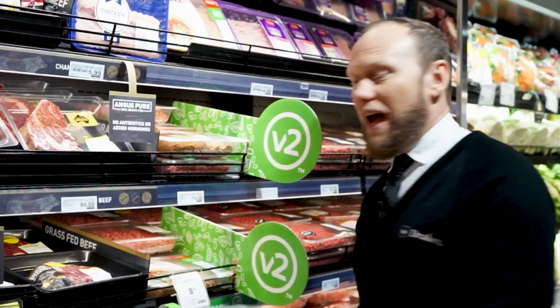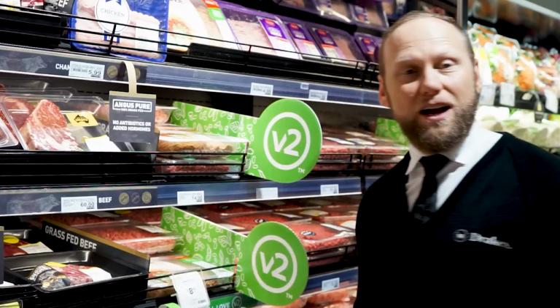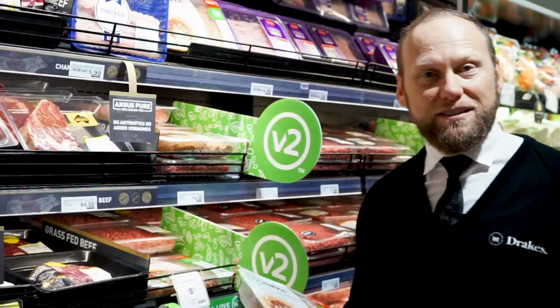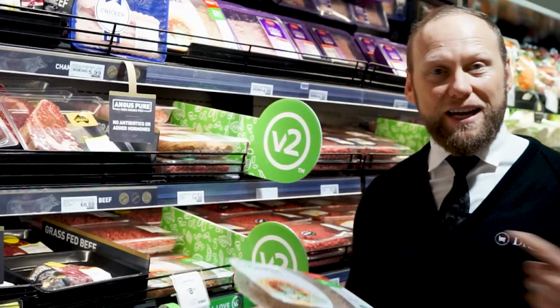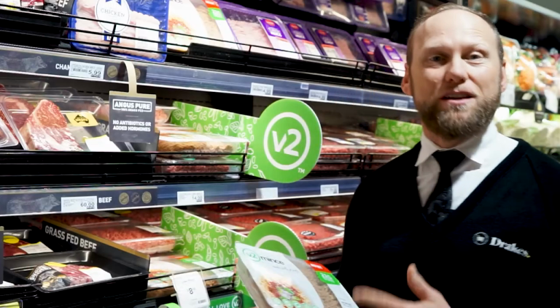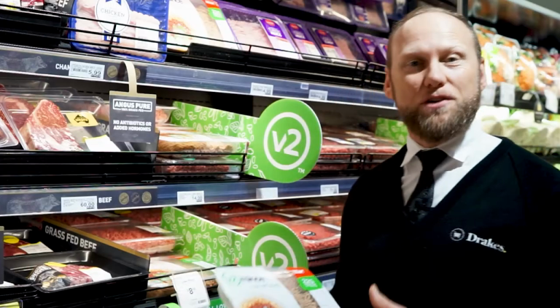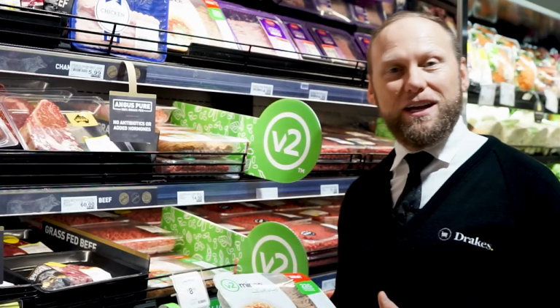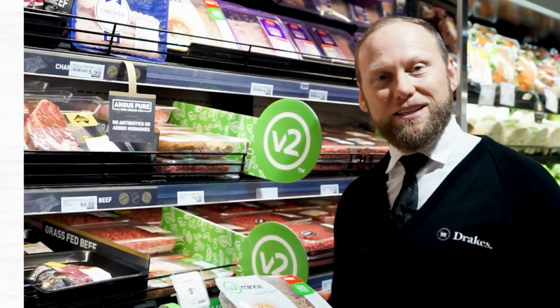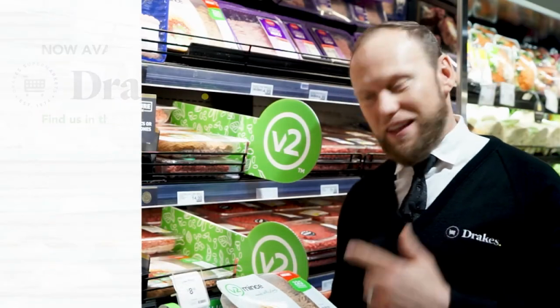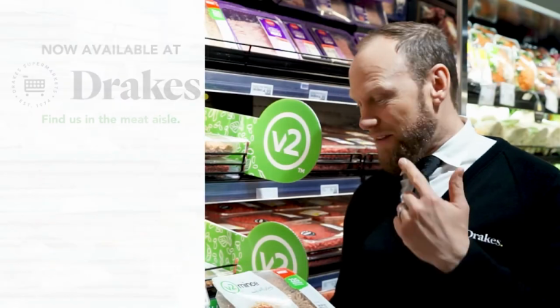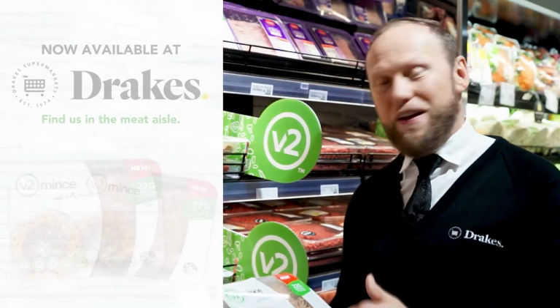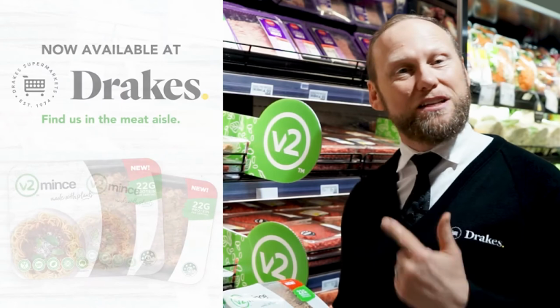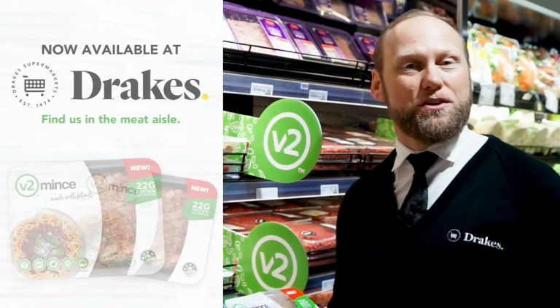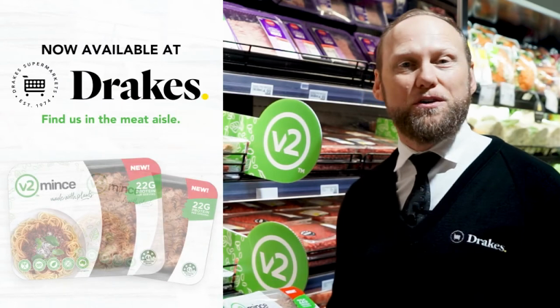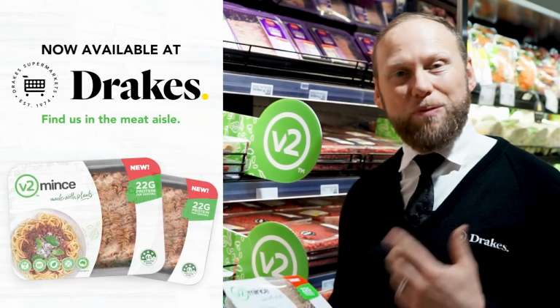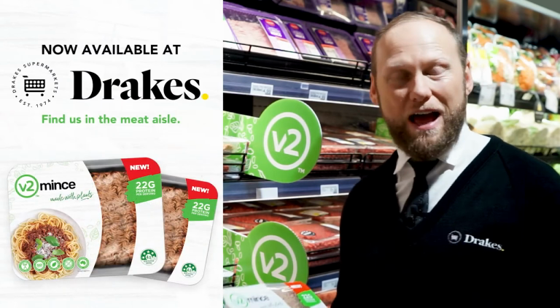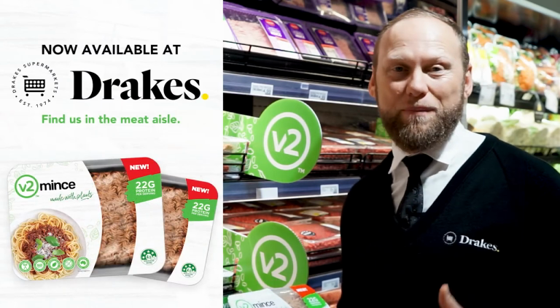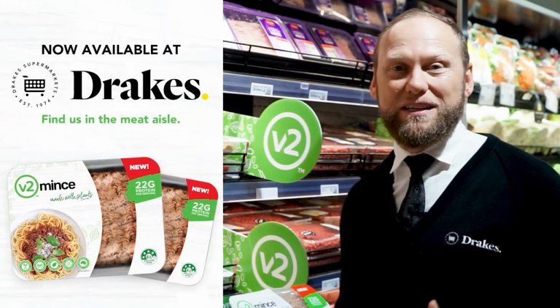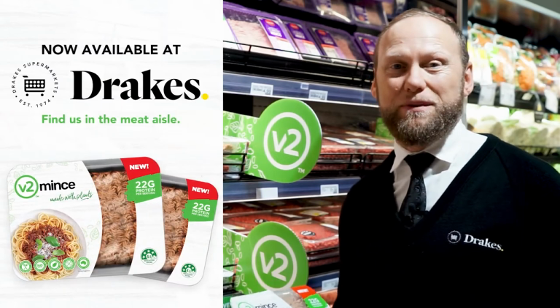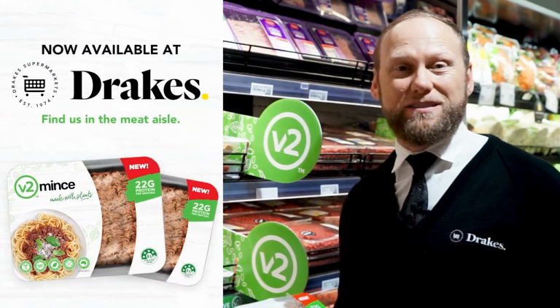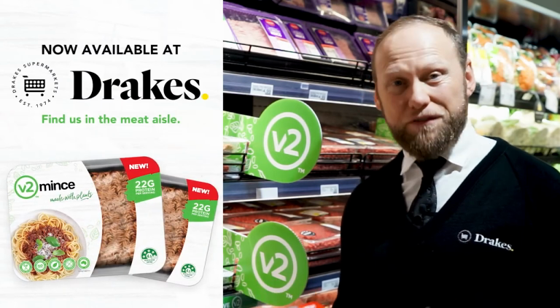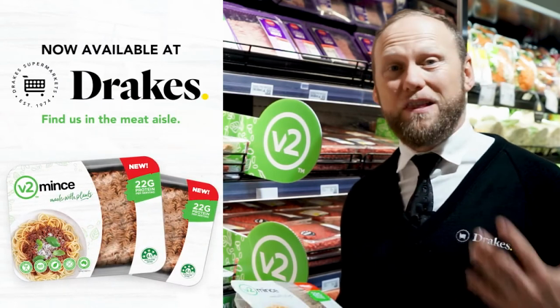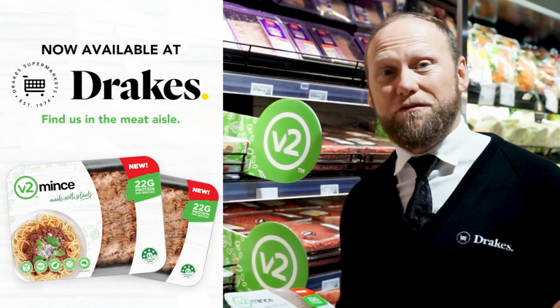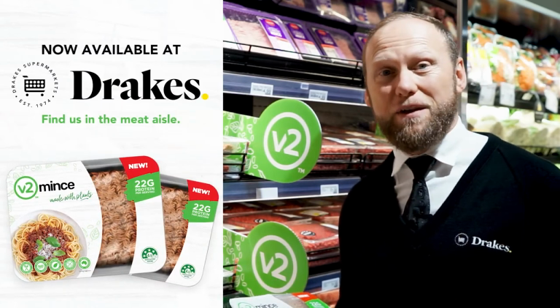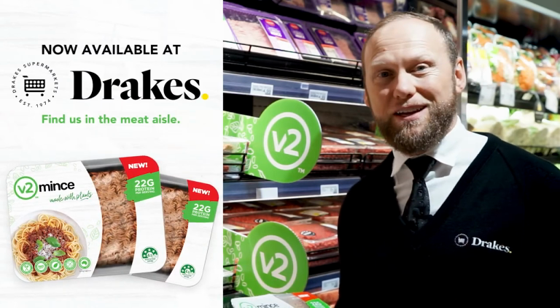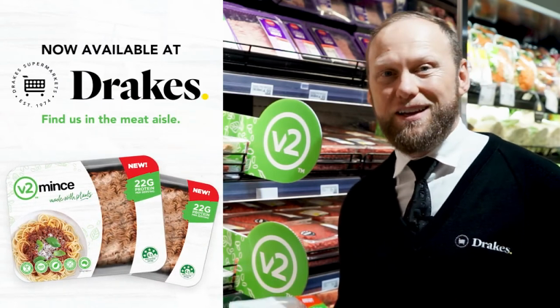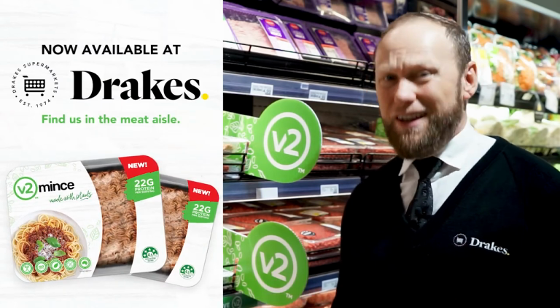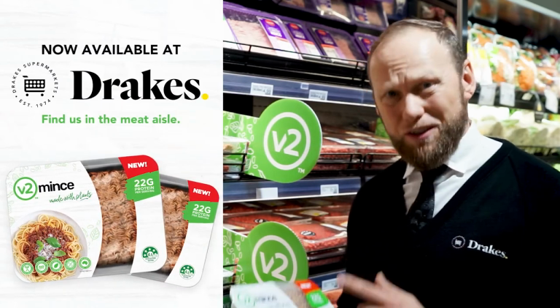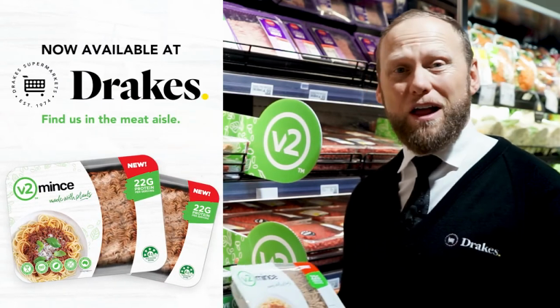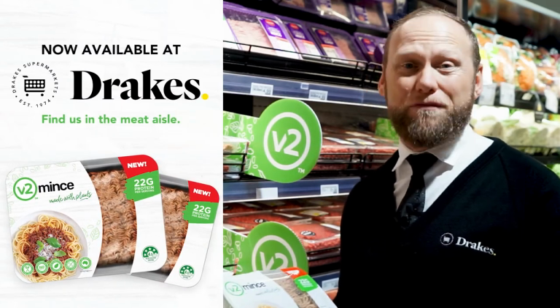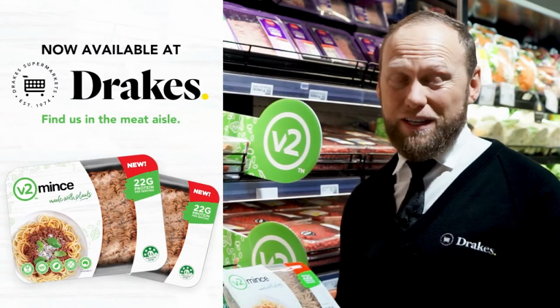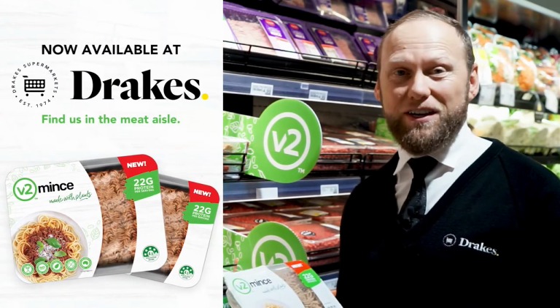Hey guys, get into Drake's to get the V2 plant-based mince. If you love meat, you'll love V2.